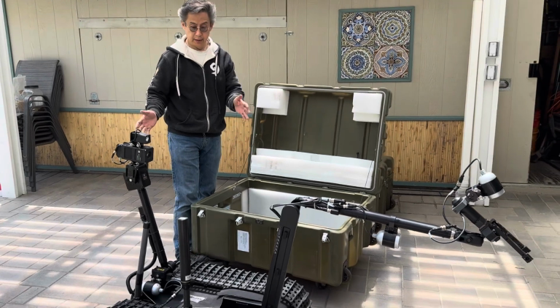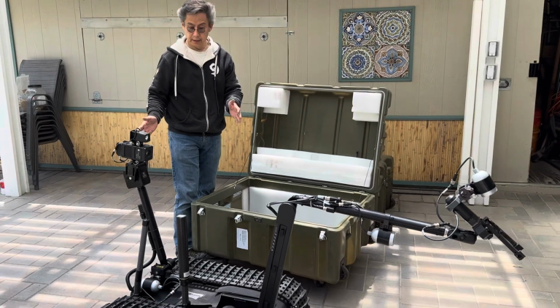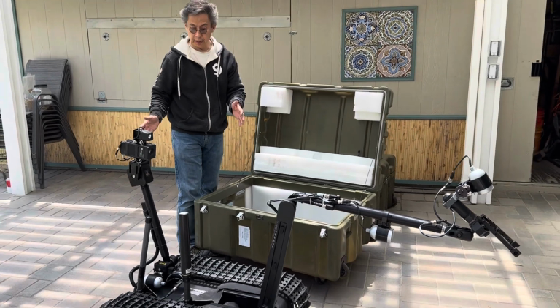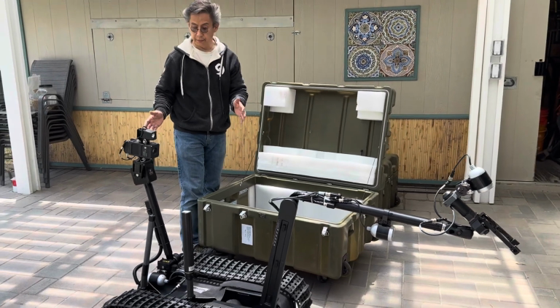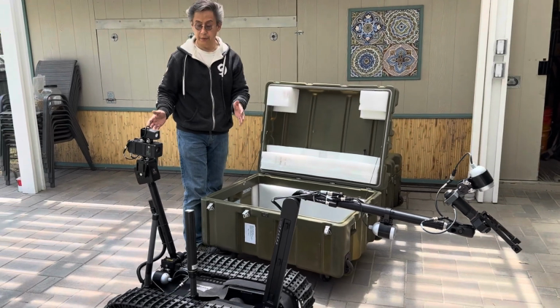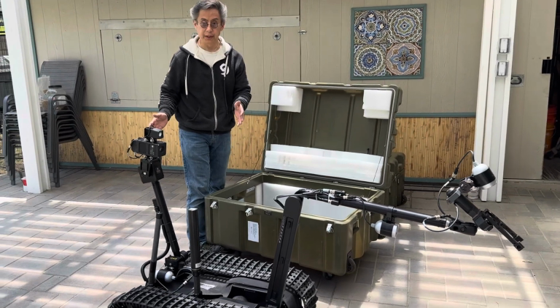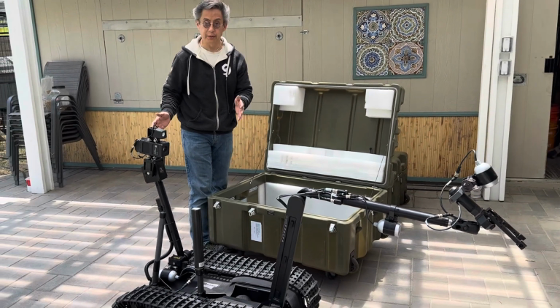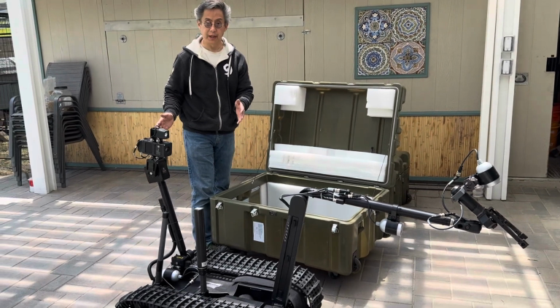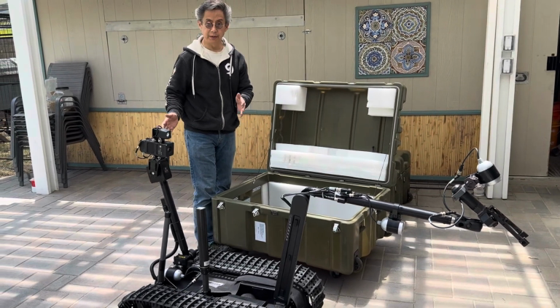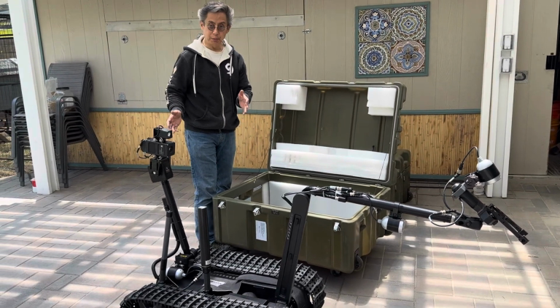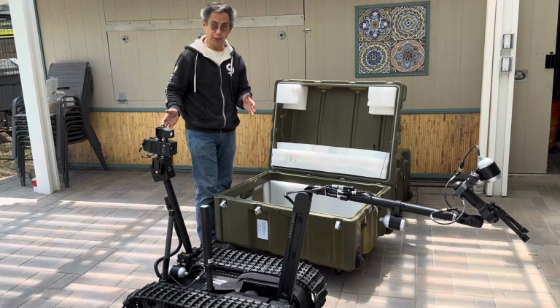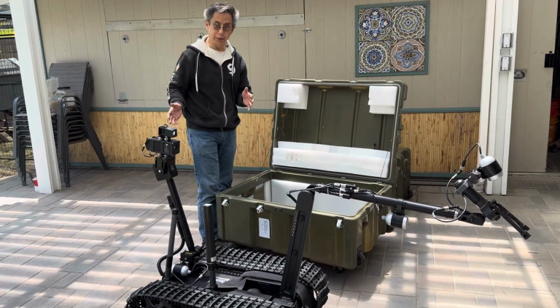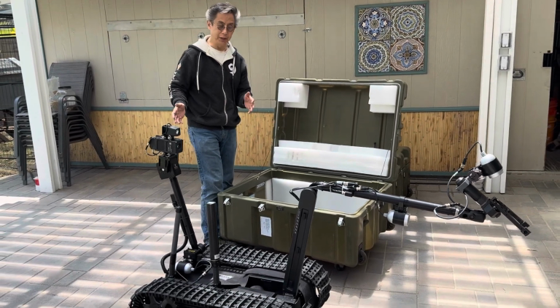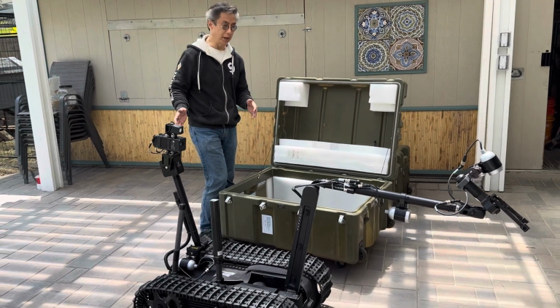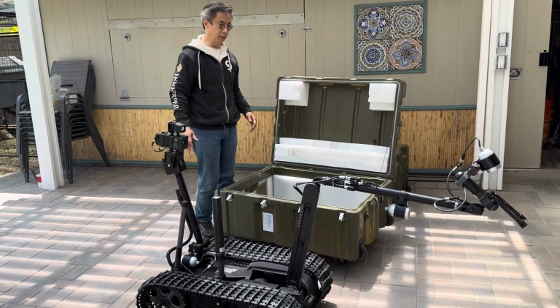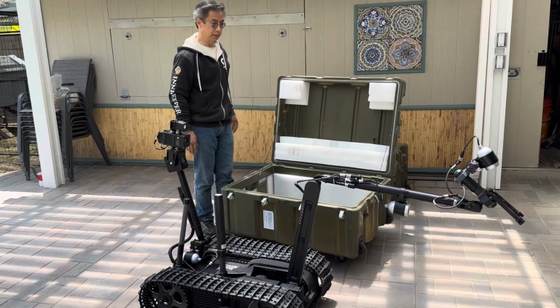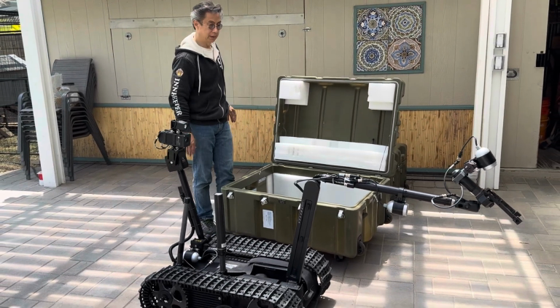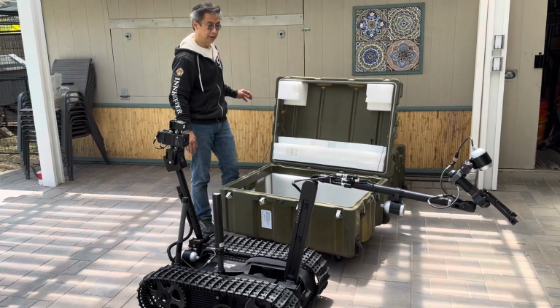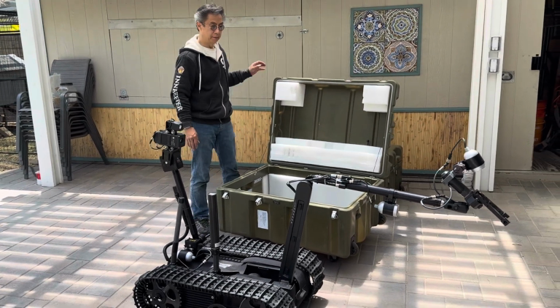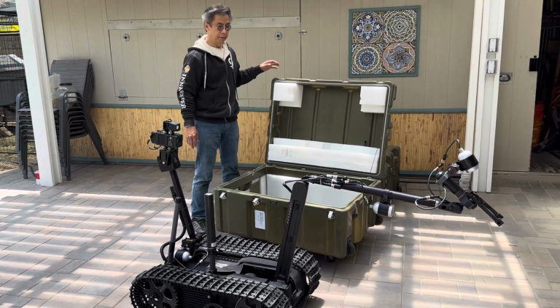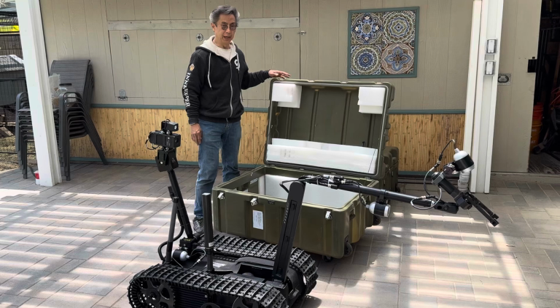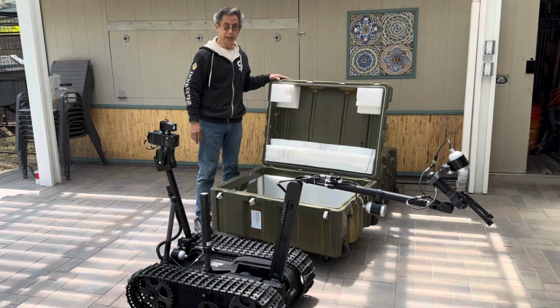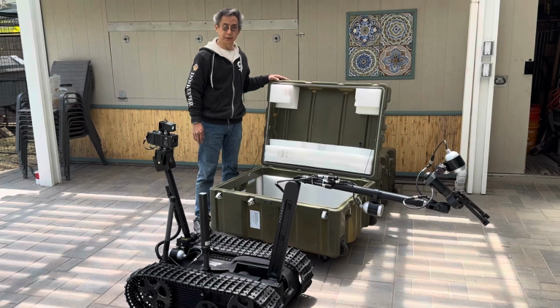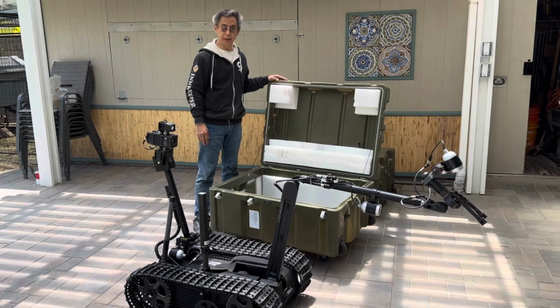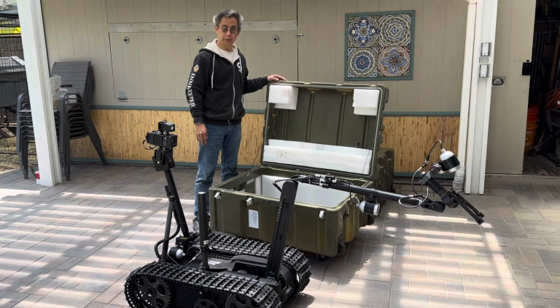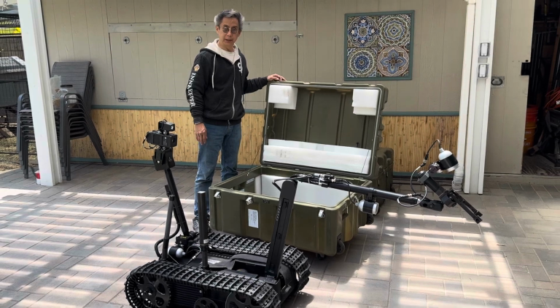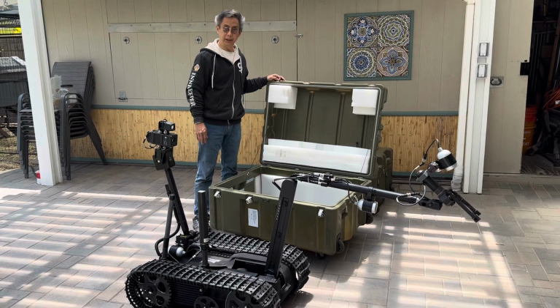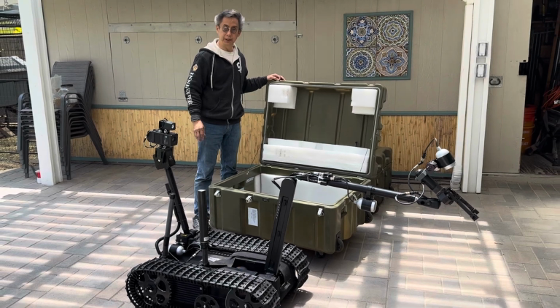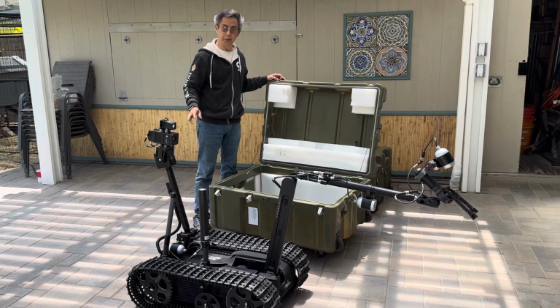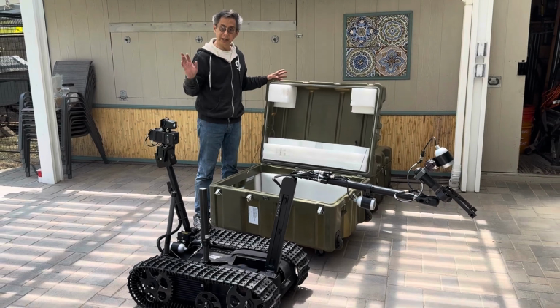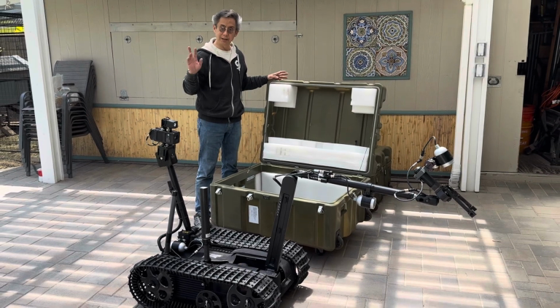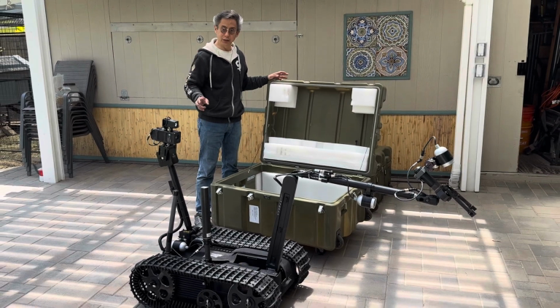So basically, there is your Talon IV without the batteries but ready to go. Now we'll set up the command center.